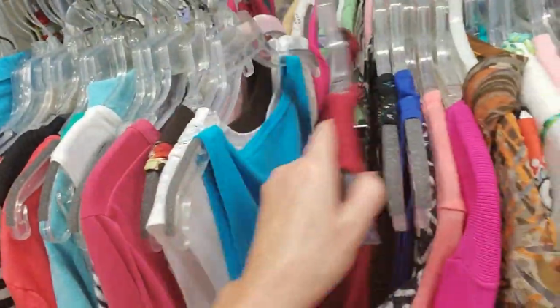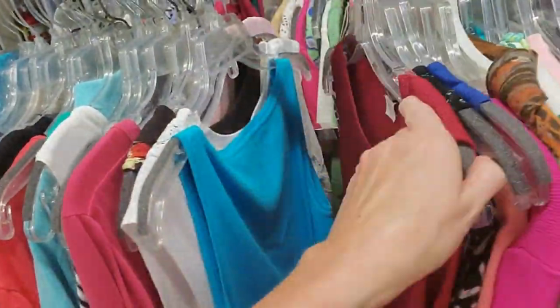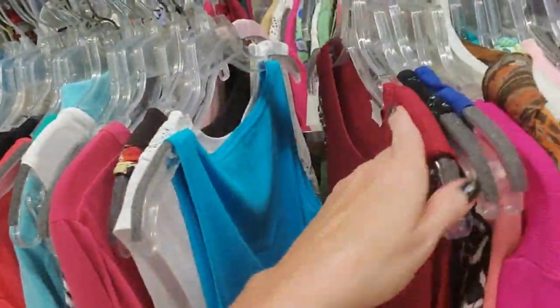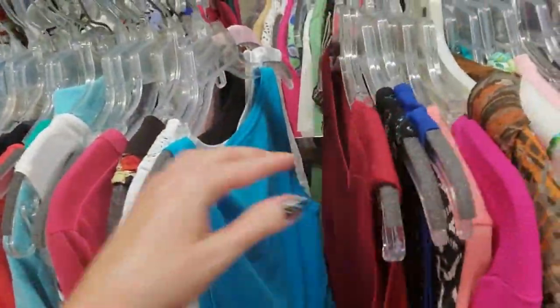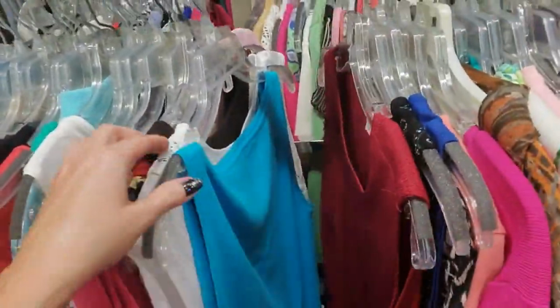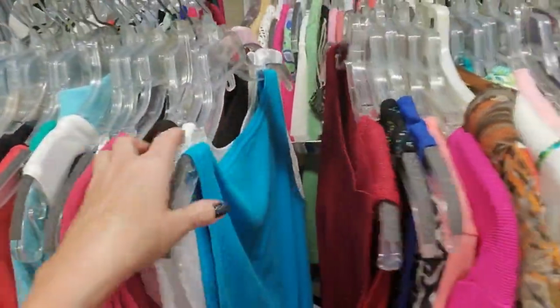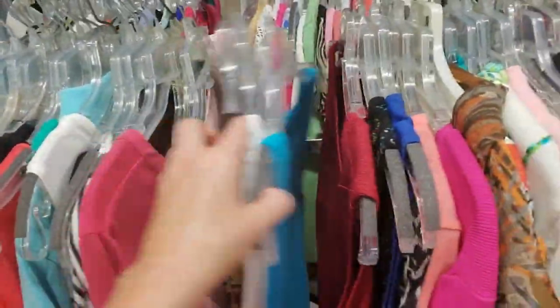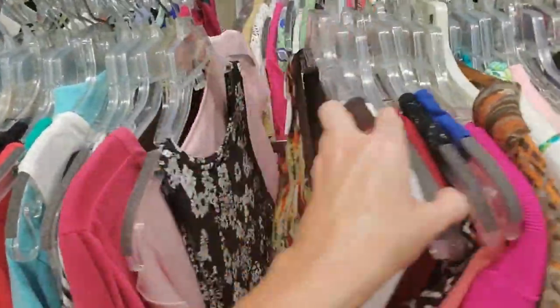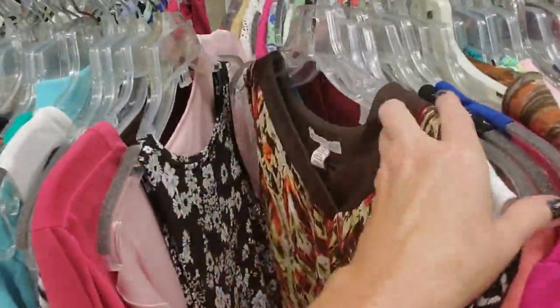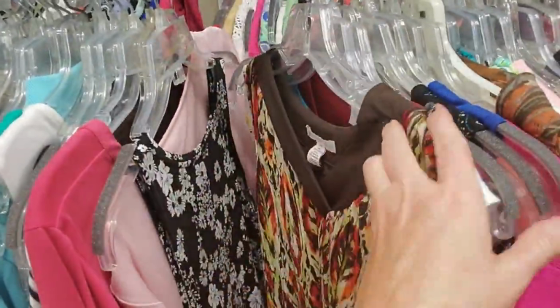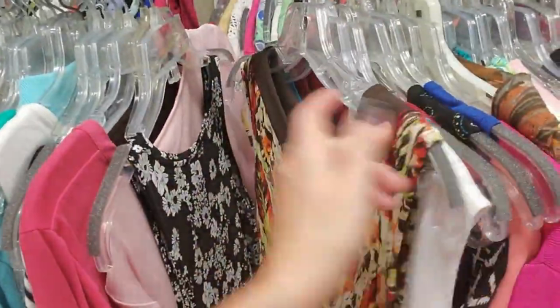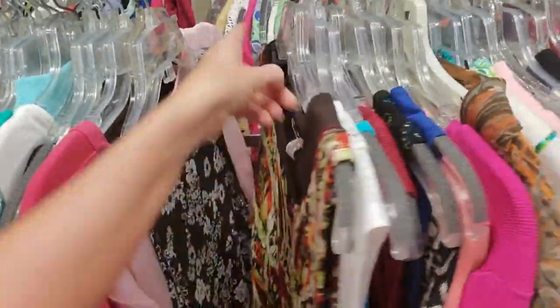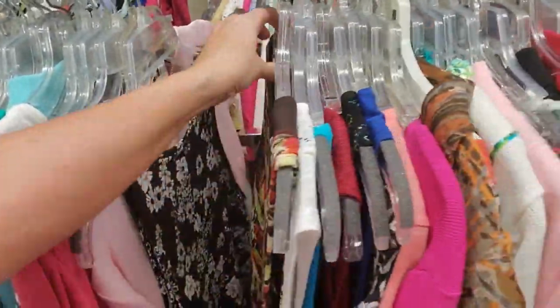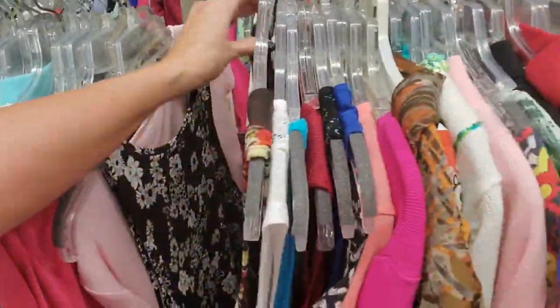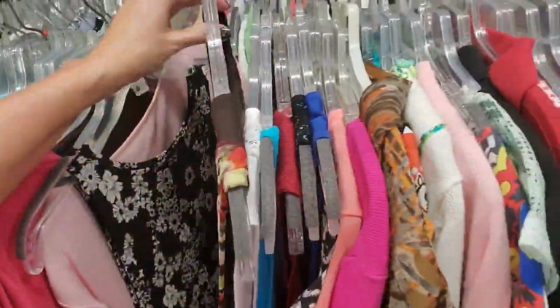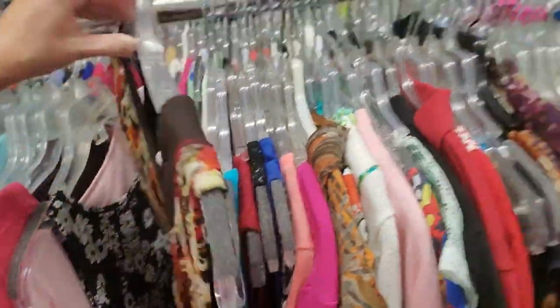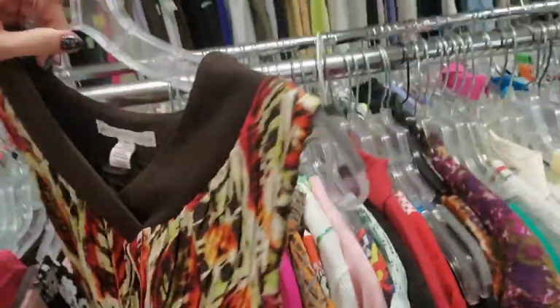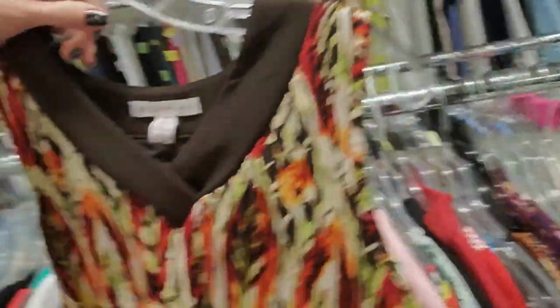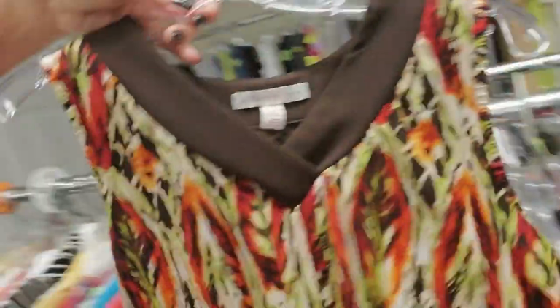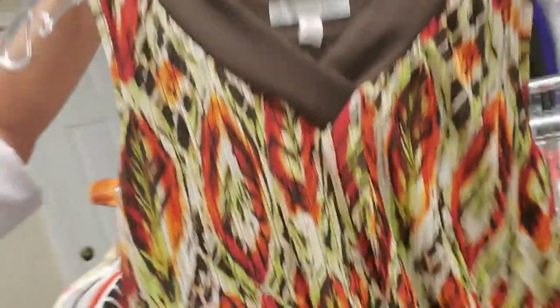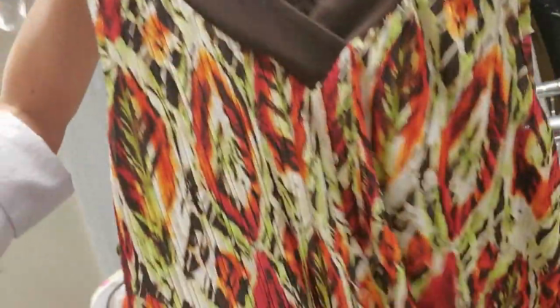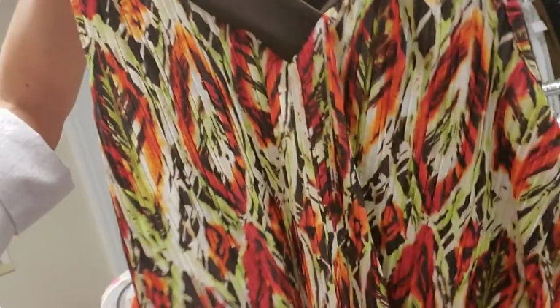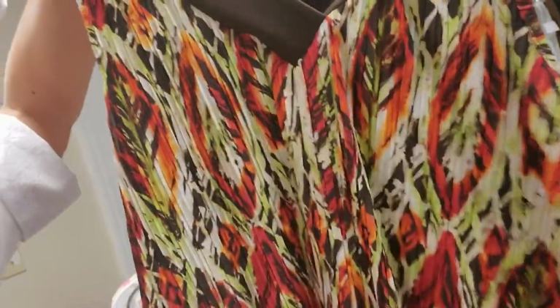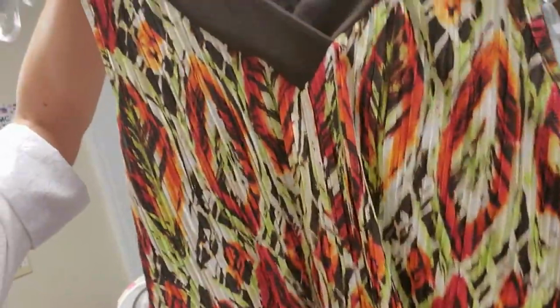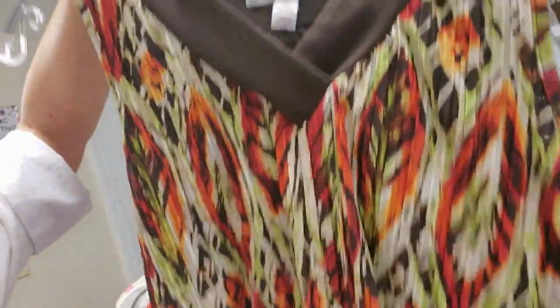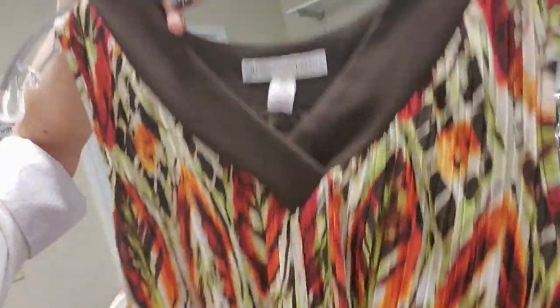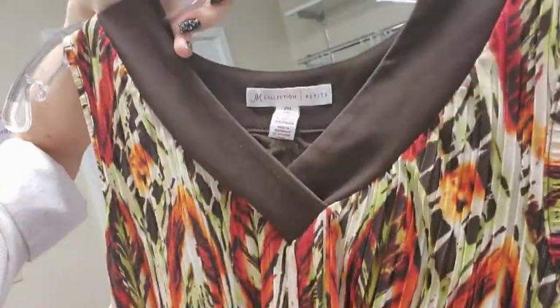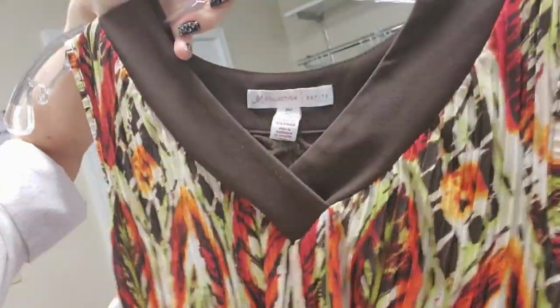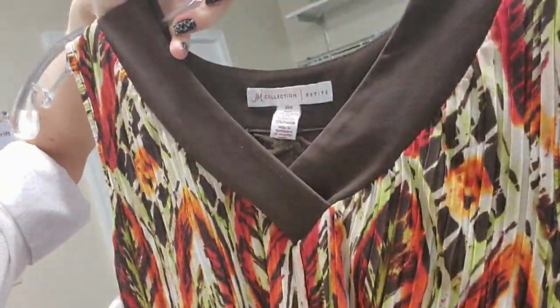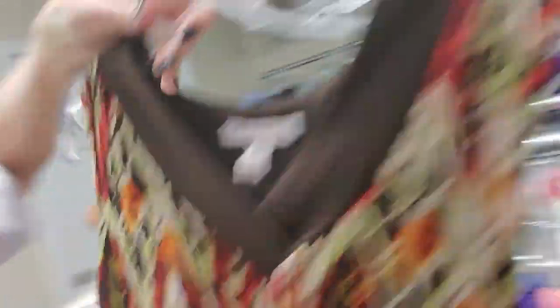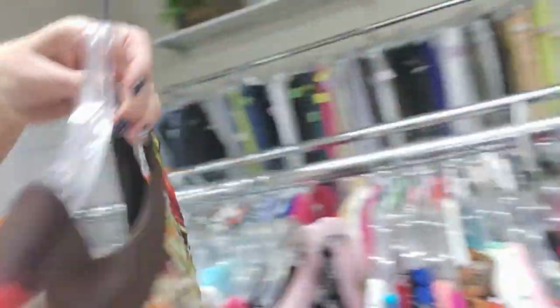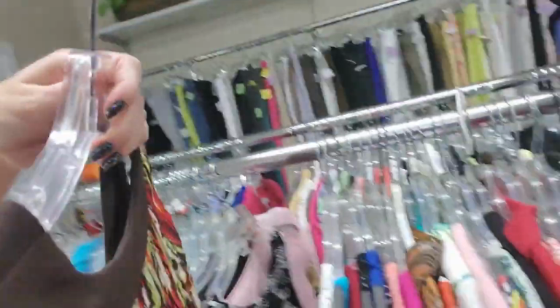These are mostly tank tops. Oh, I like that one. That's an interesting pattern.